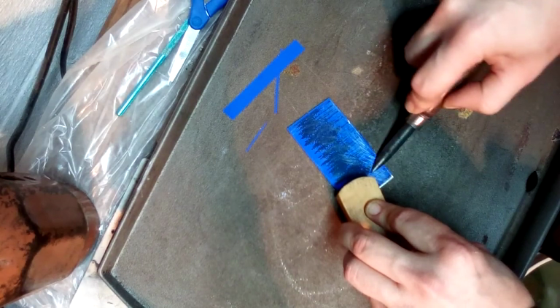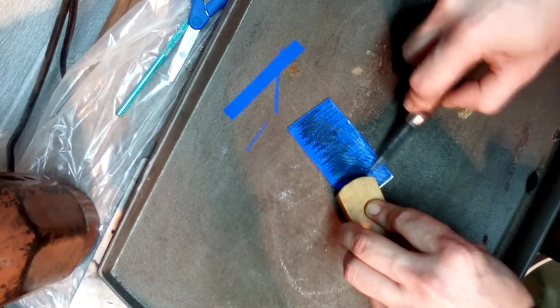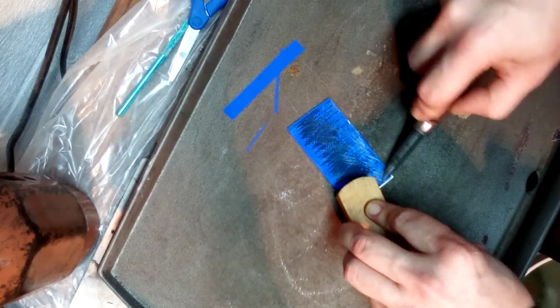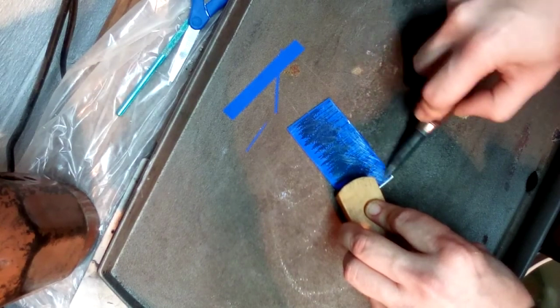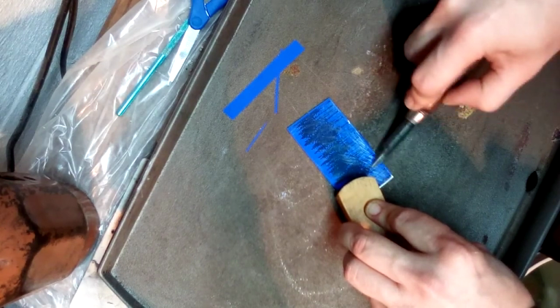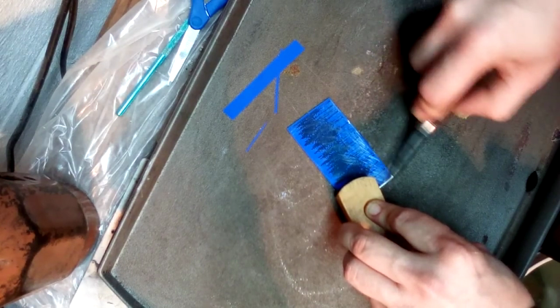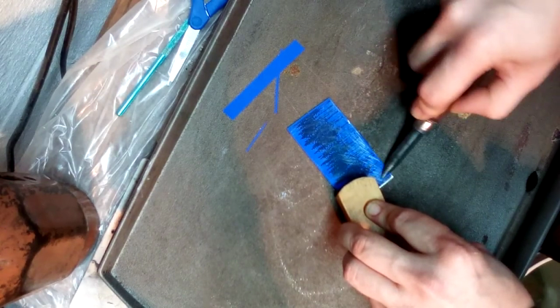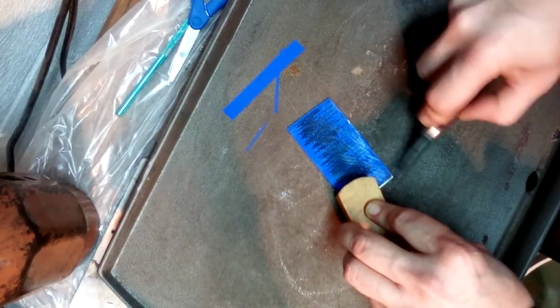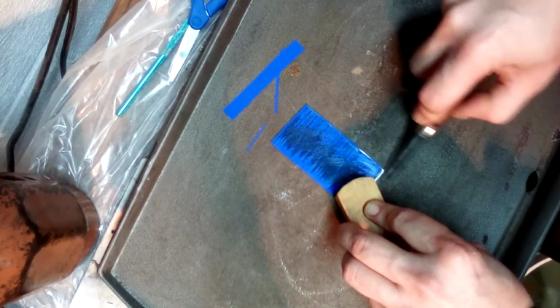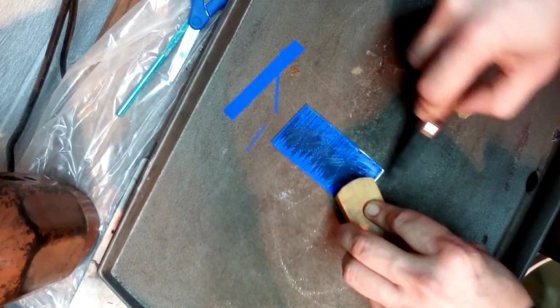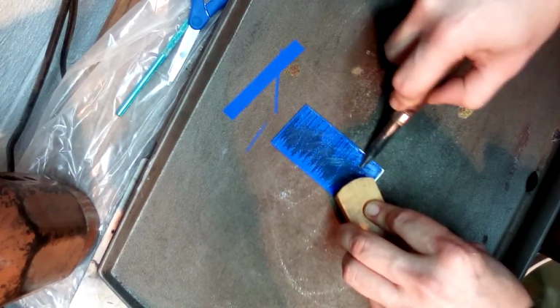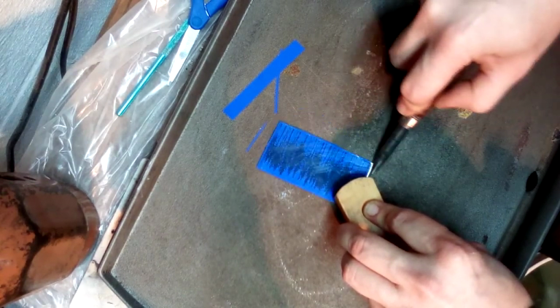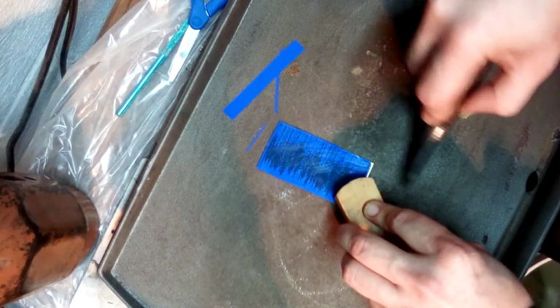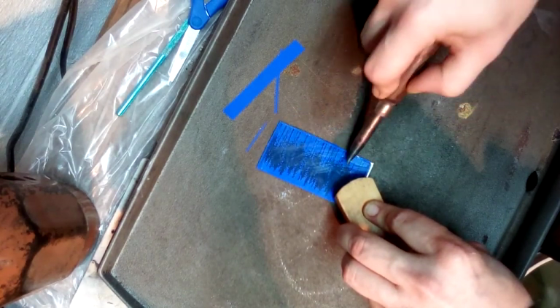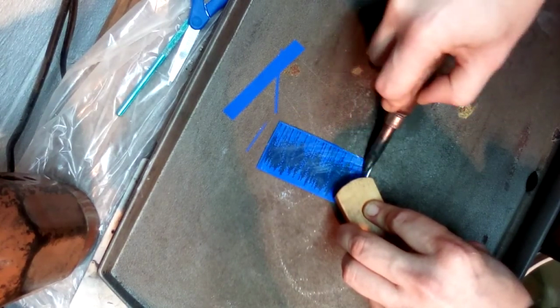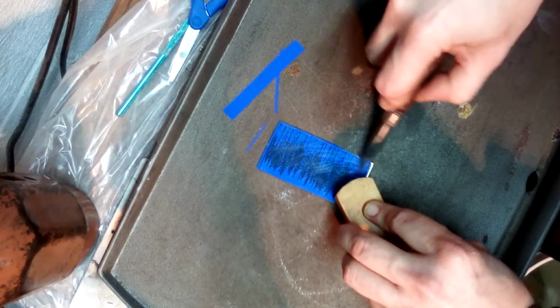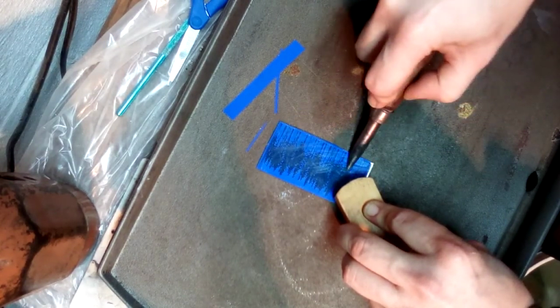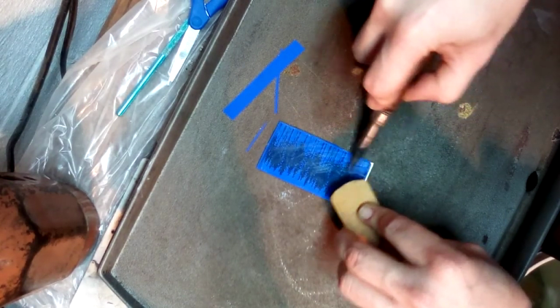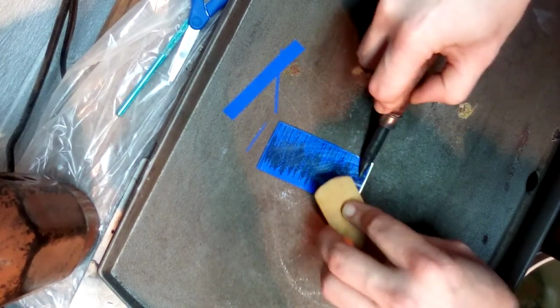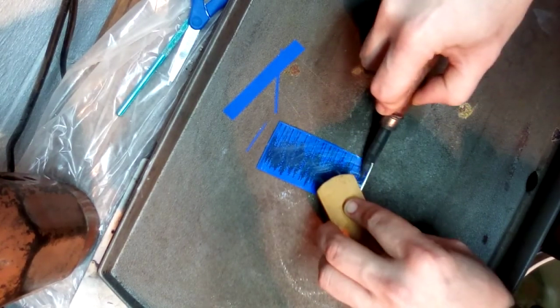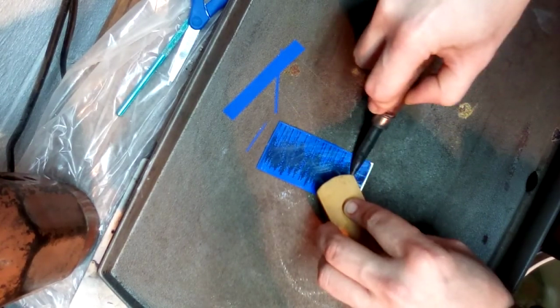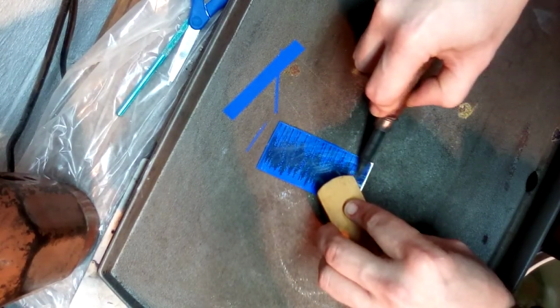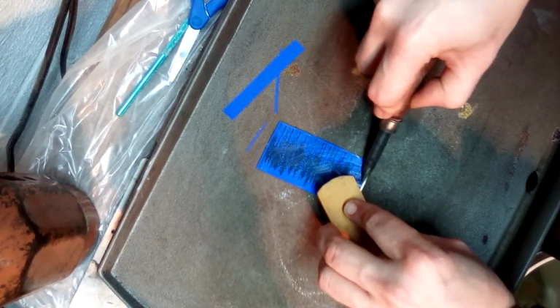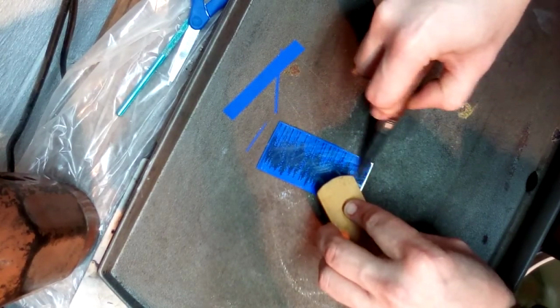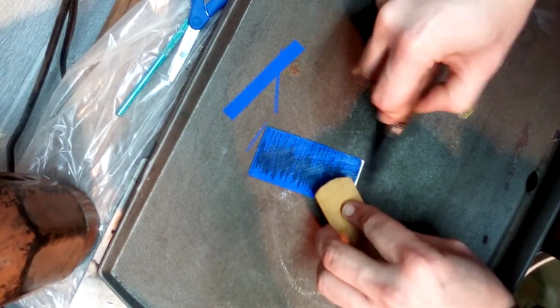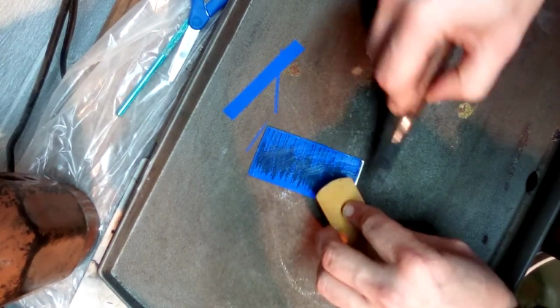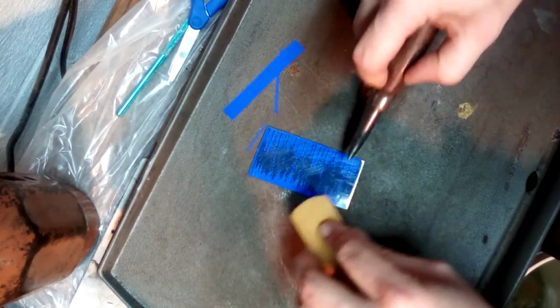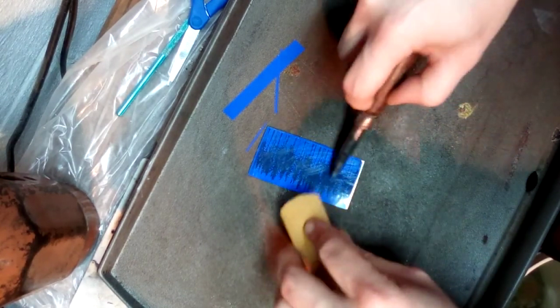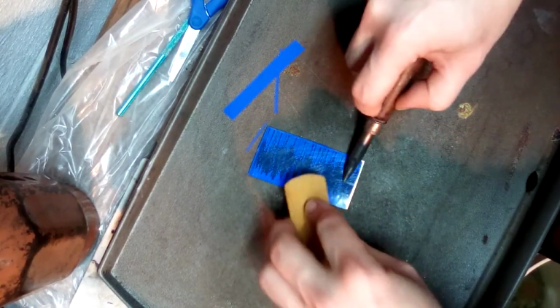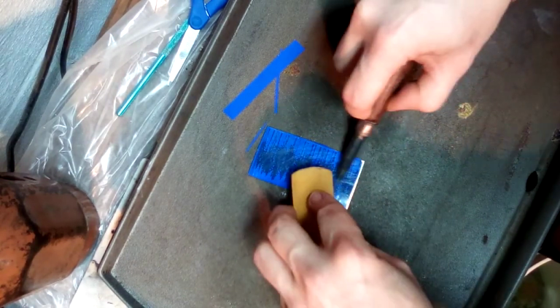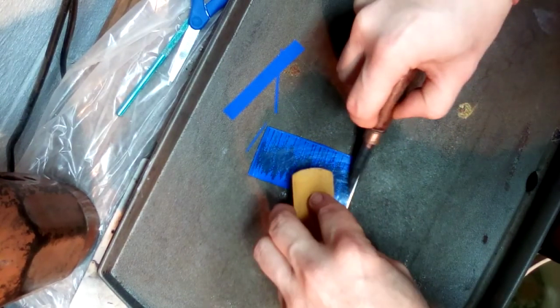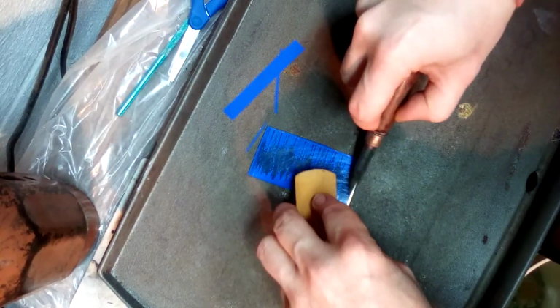I try to go back and do all my corners multiple times.